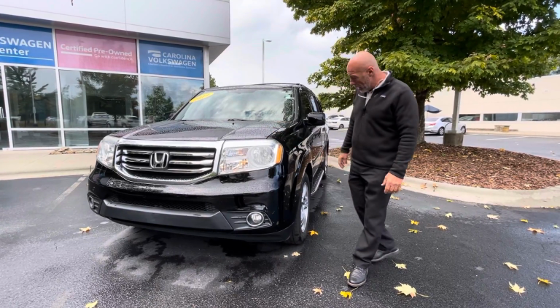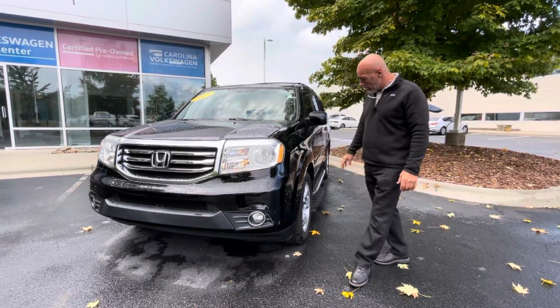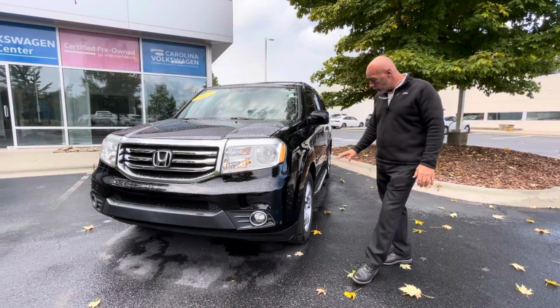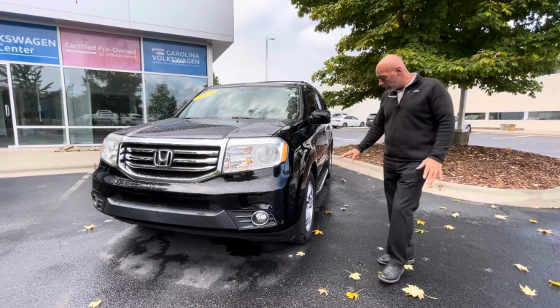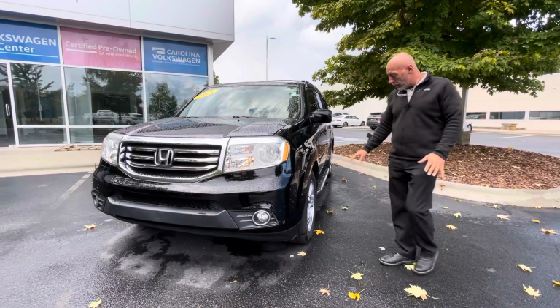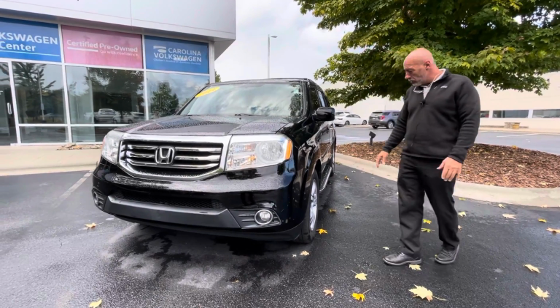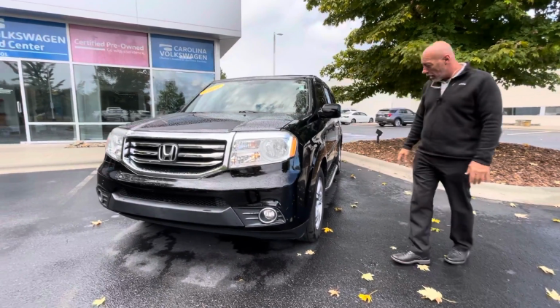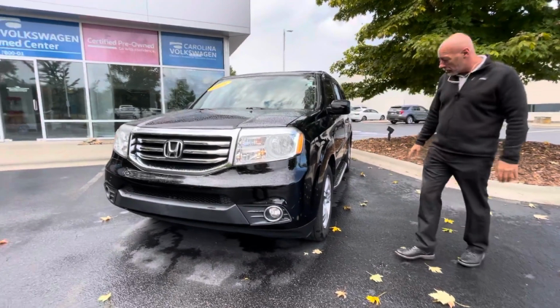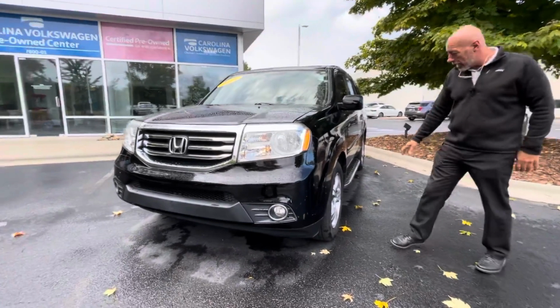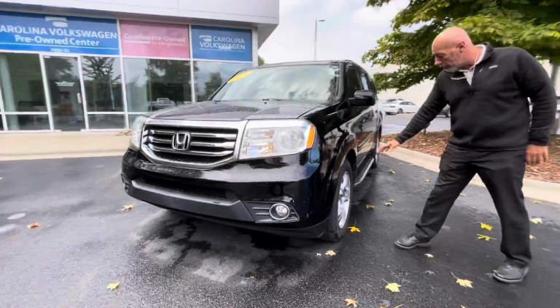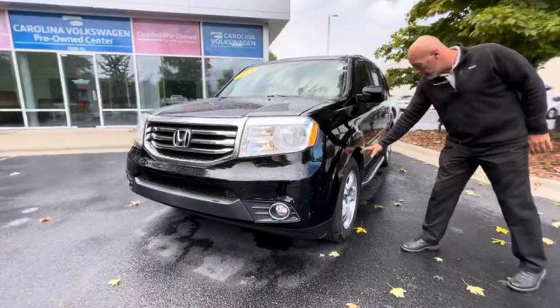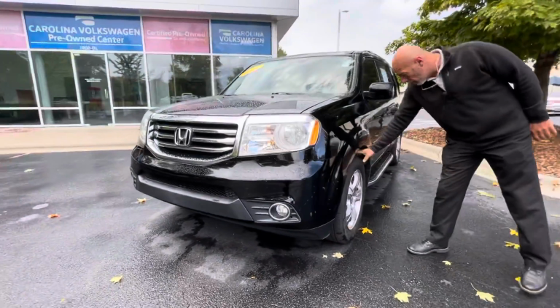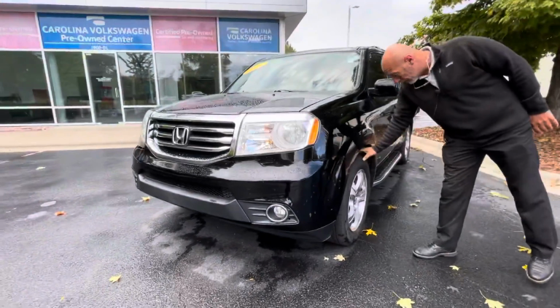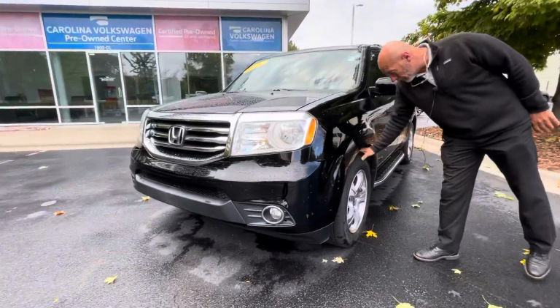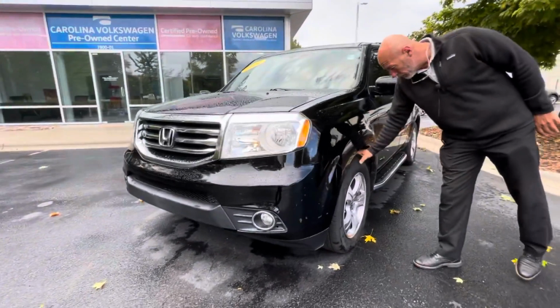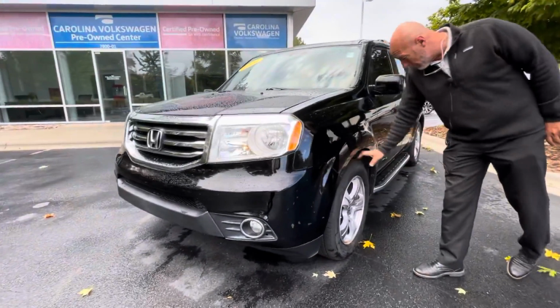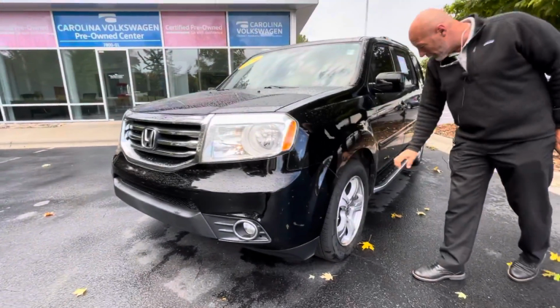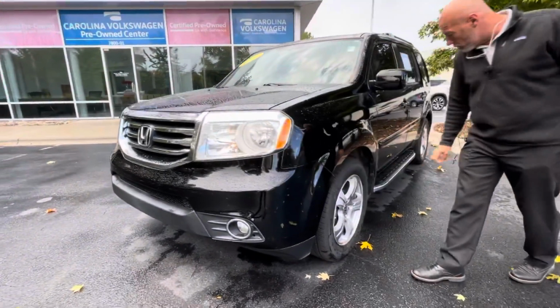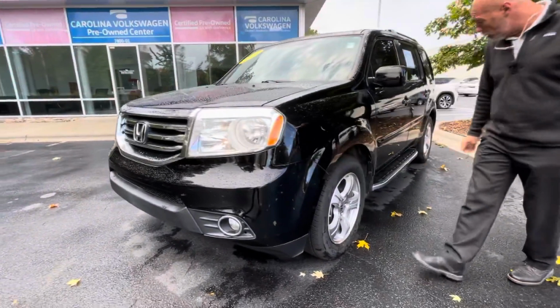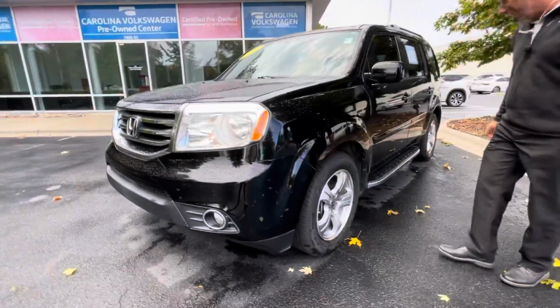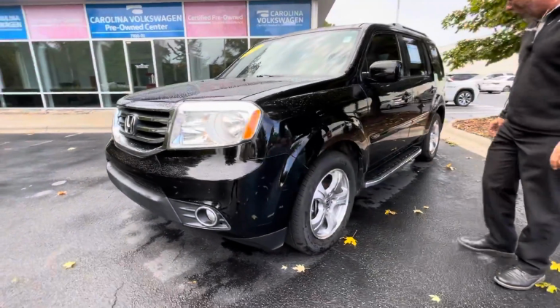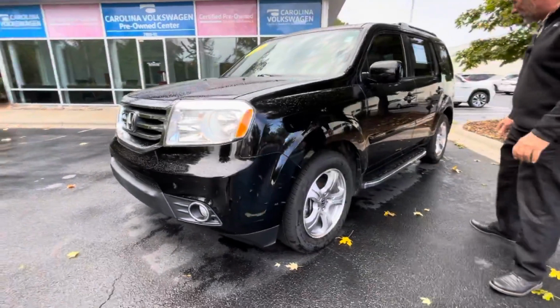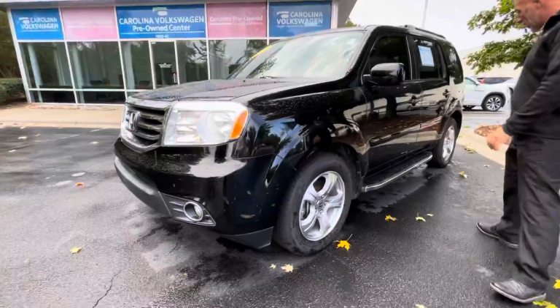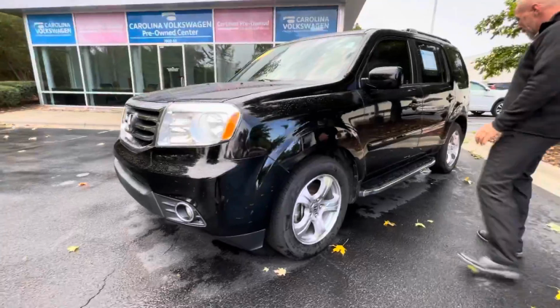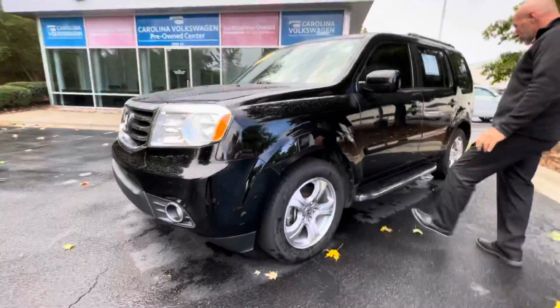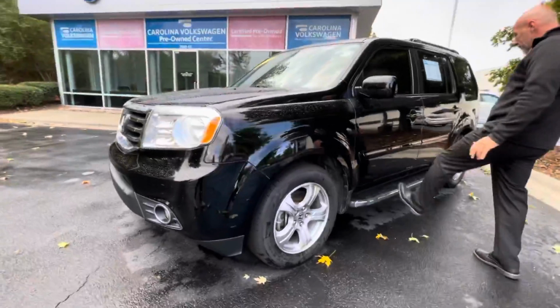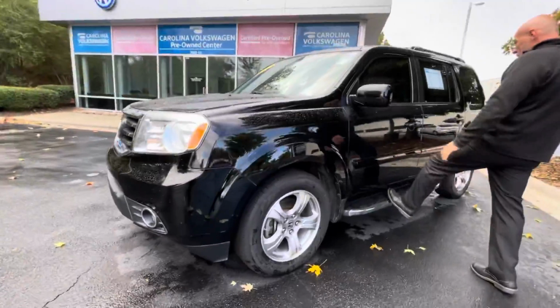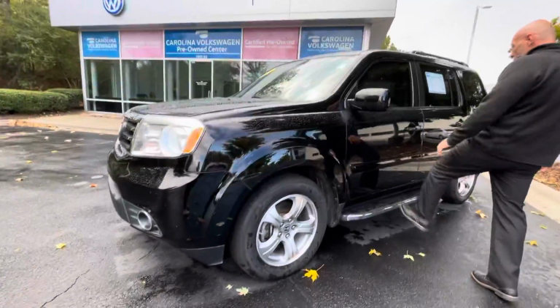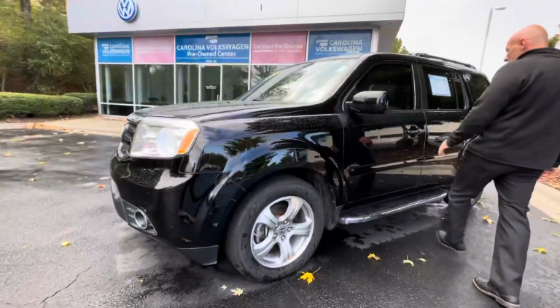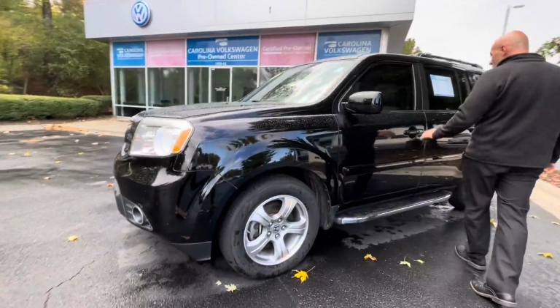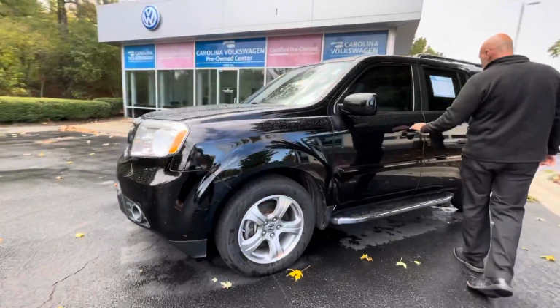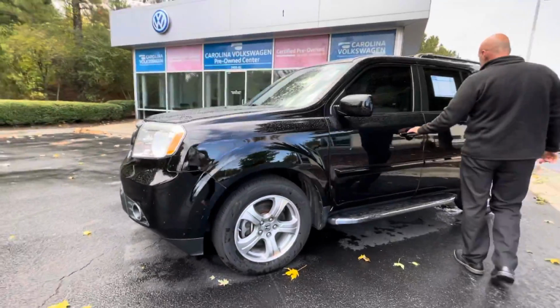This one has brand new tires on it, or pretty close to brand new. It has the factory running boards on it.